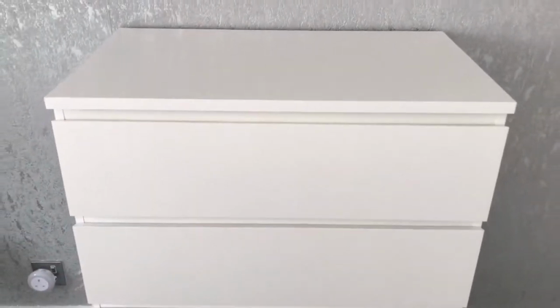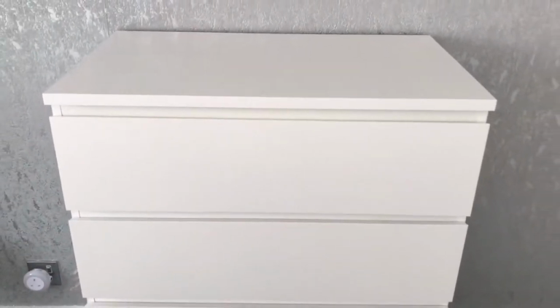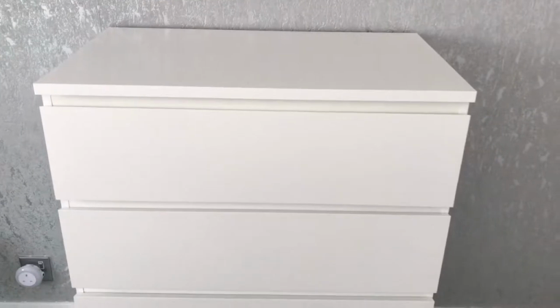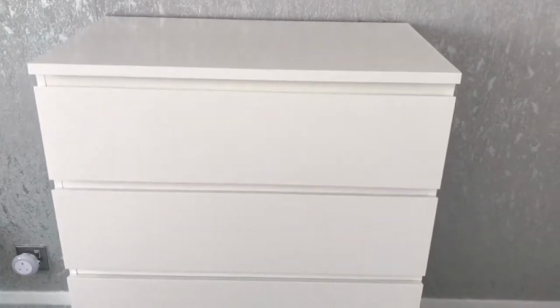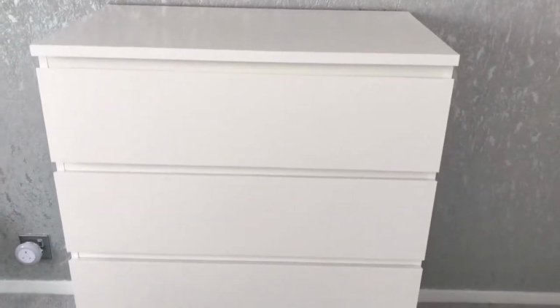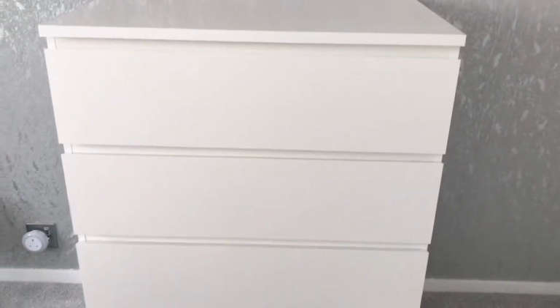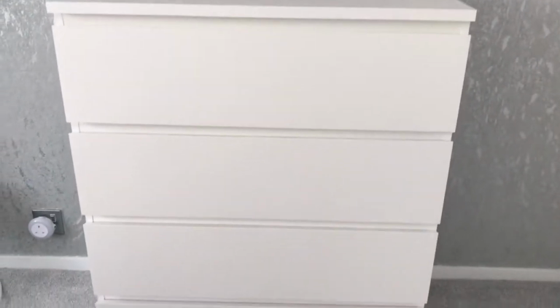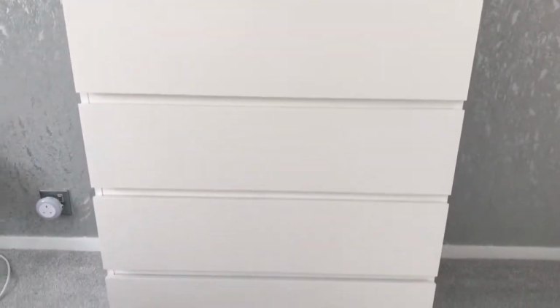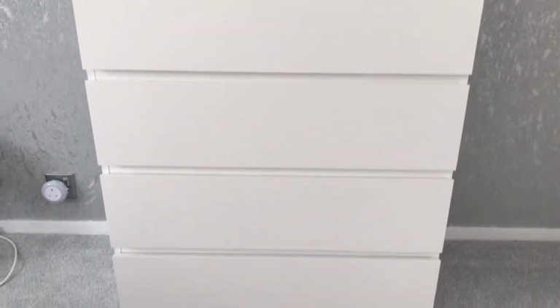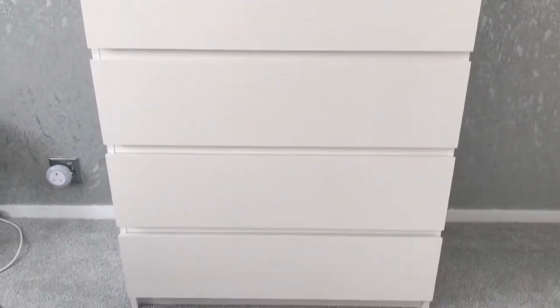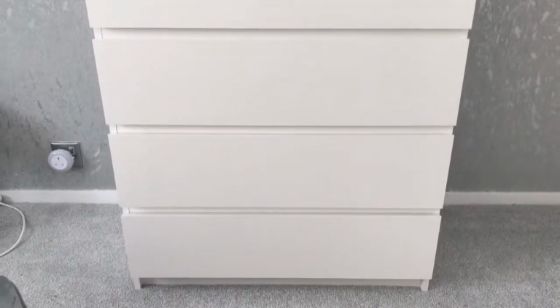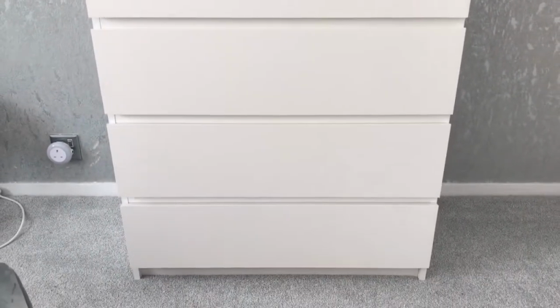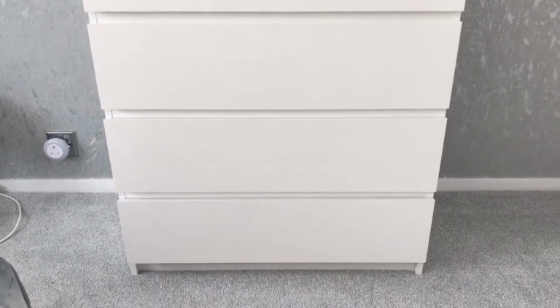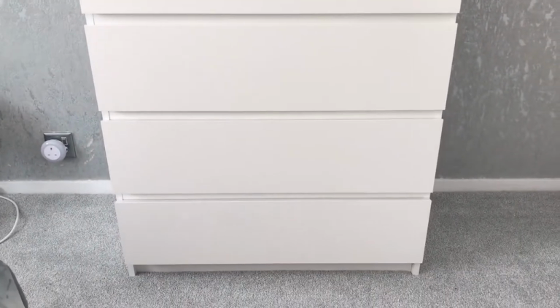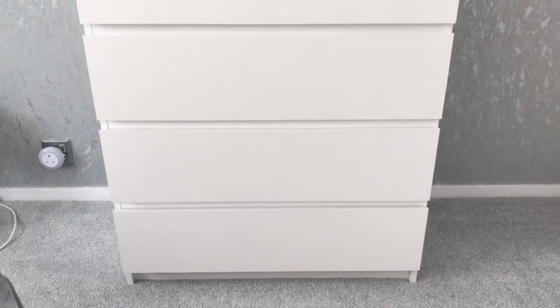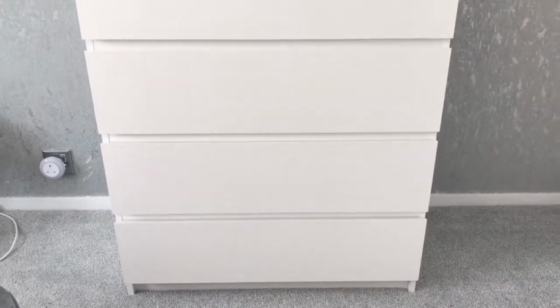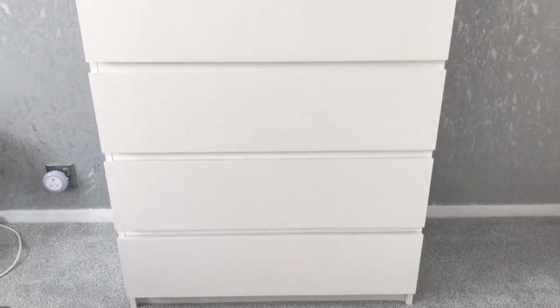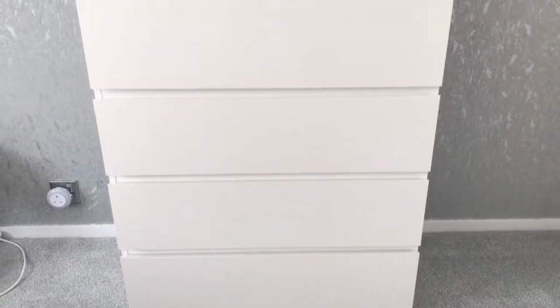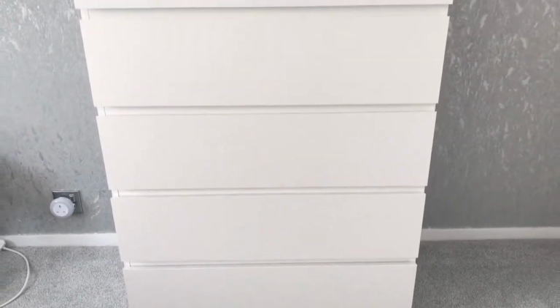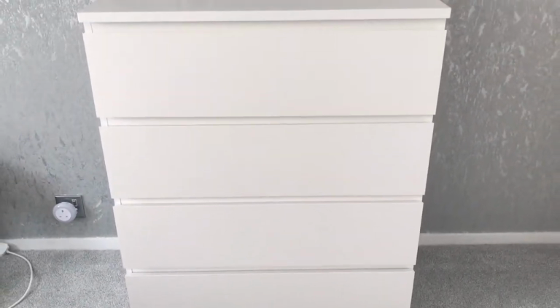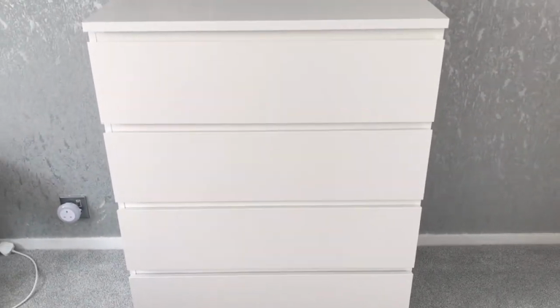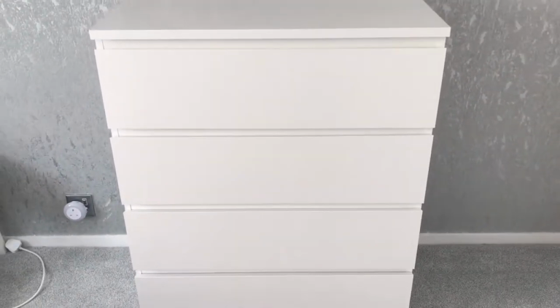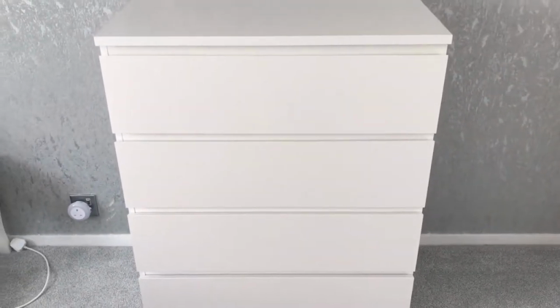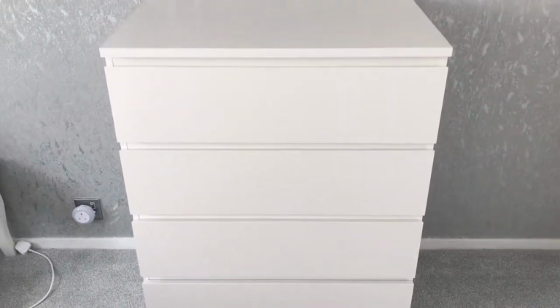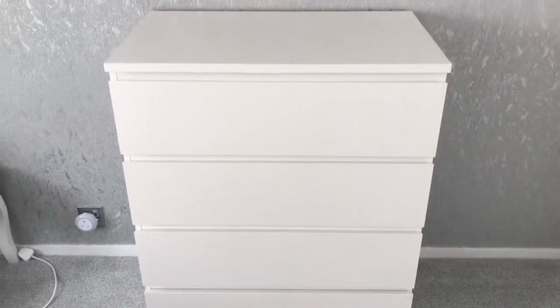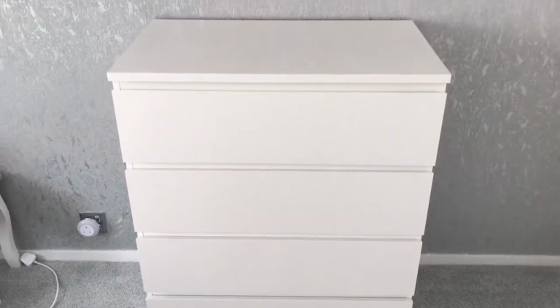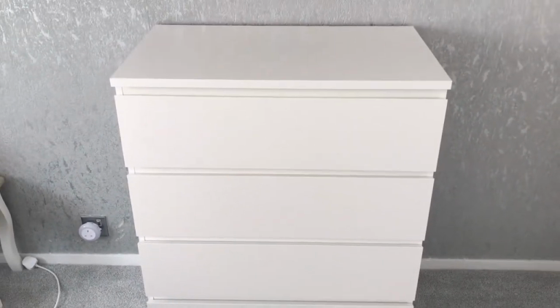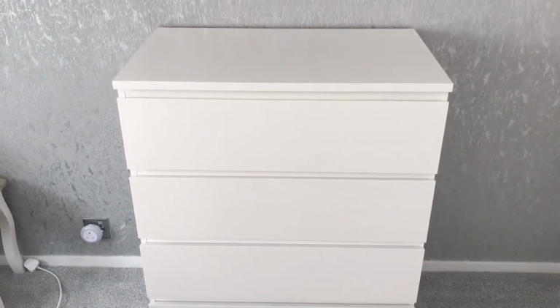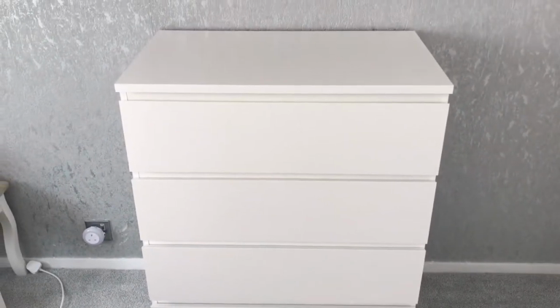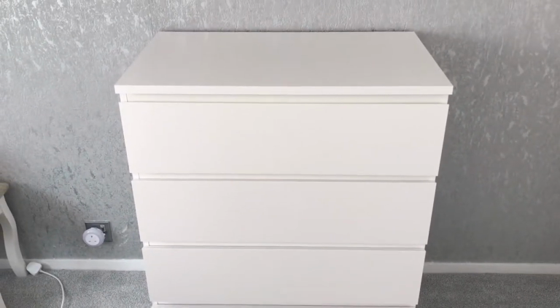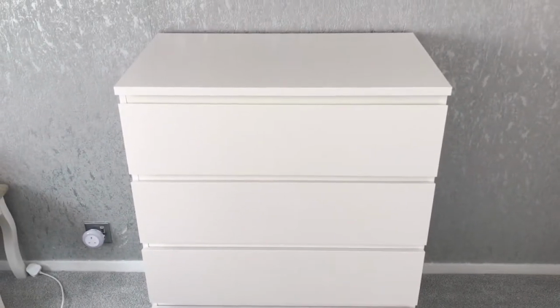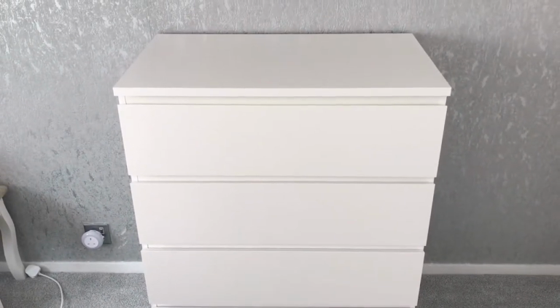IKEA Mom drawers. Click on the link below if you want to know where you can get these without the delivery cost.